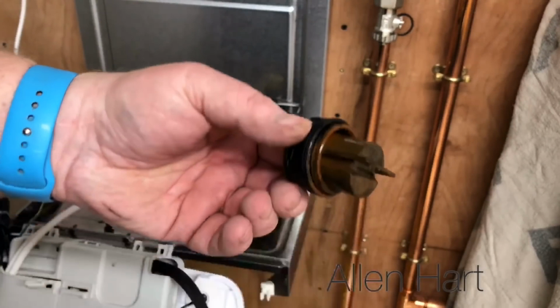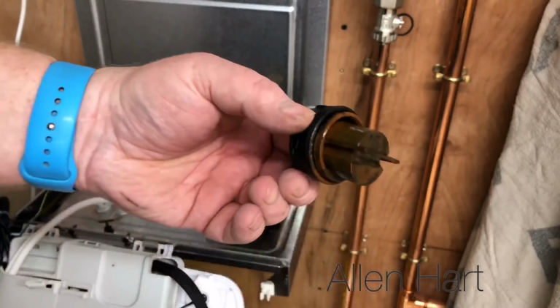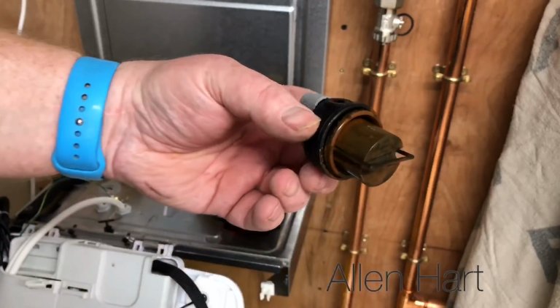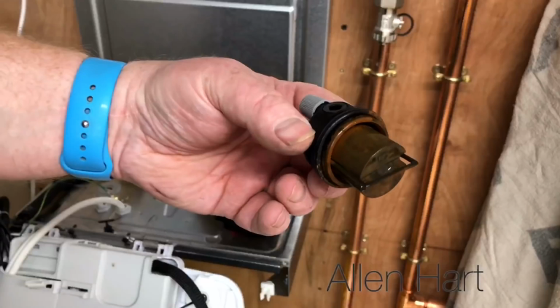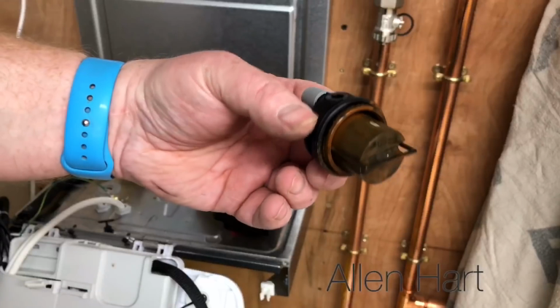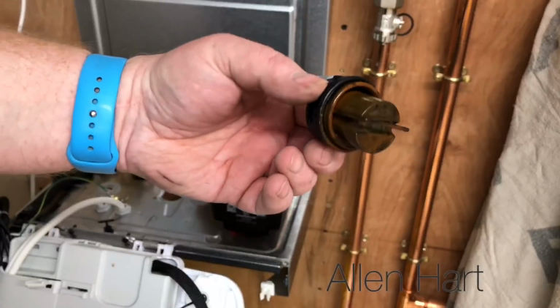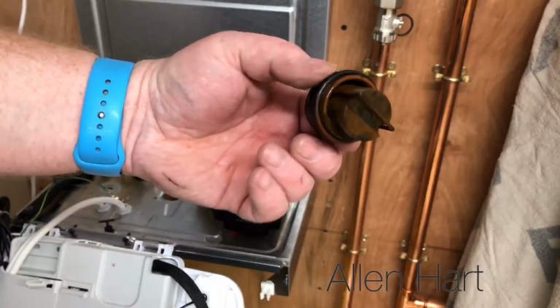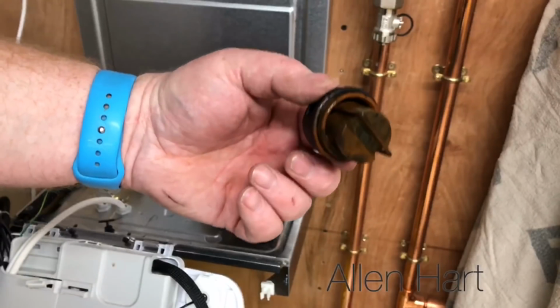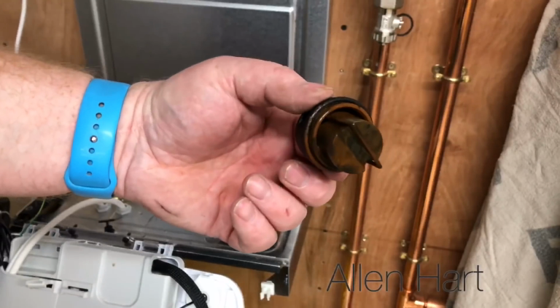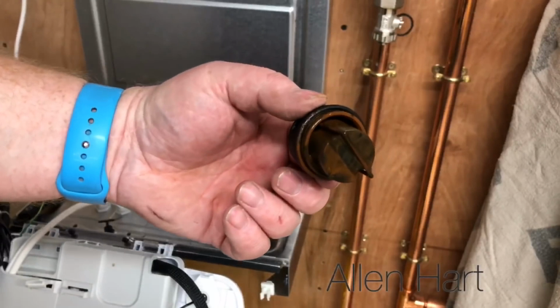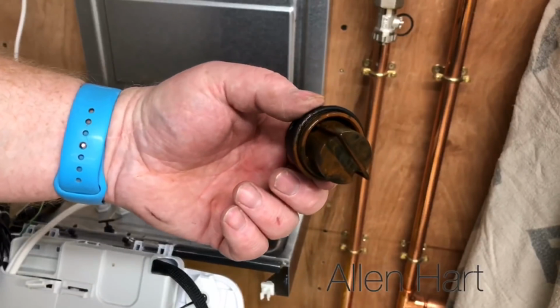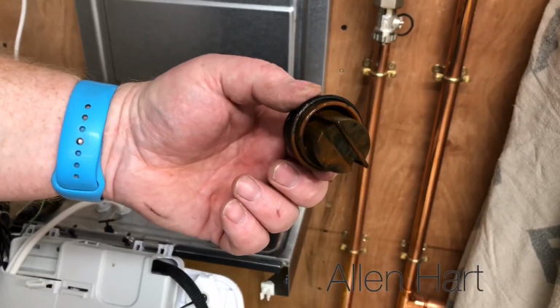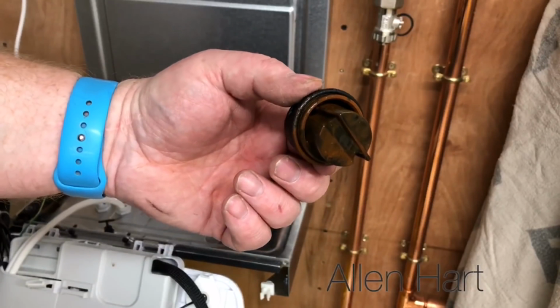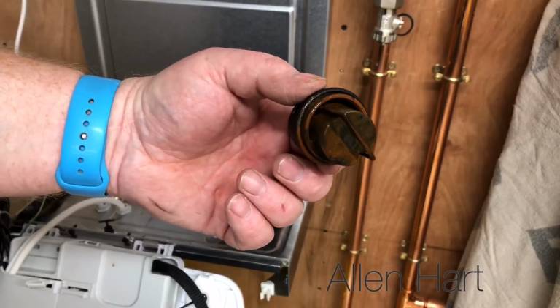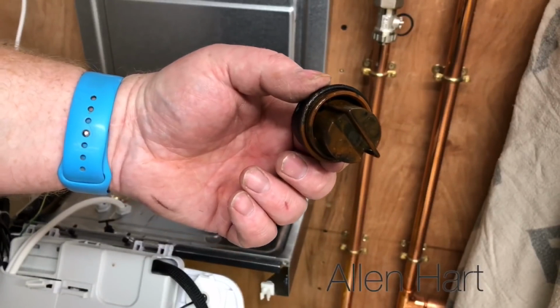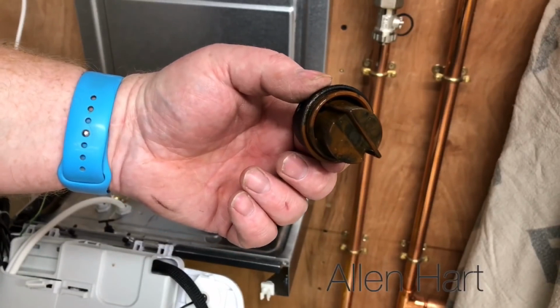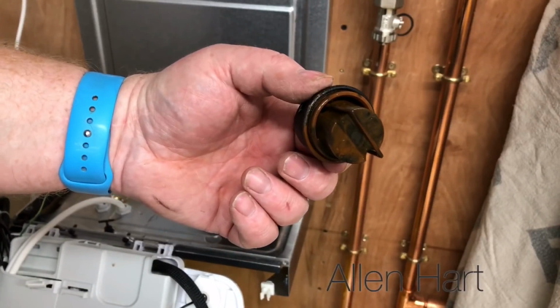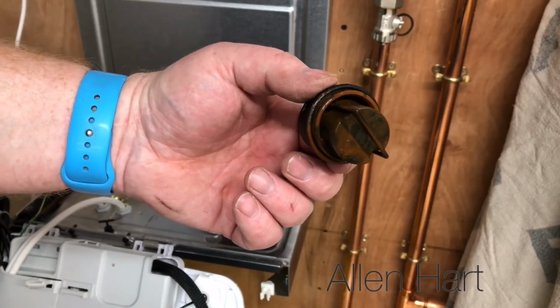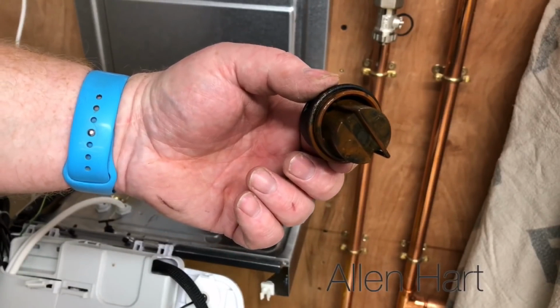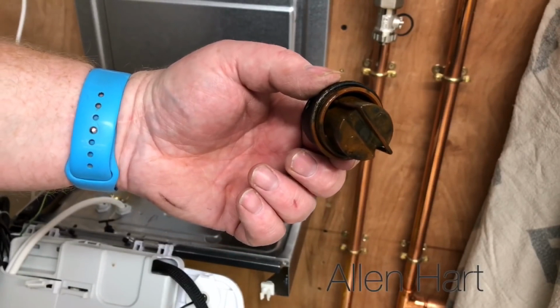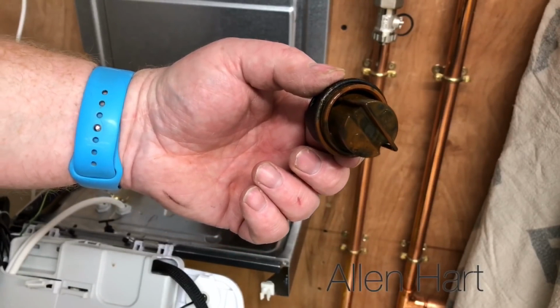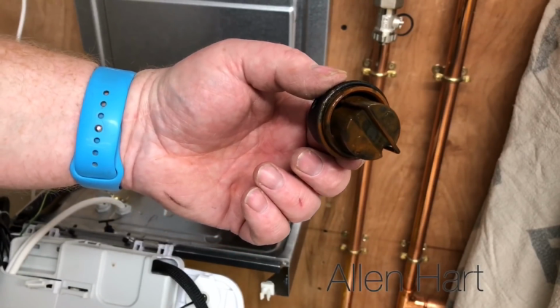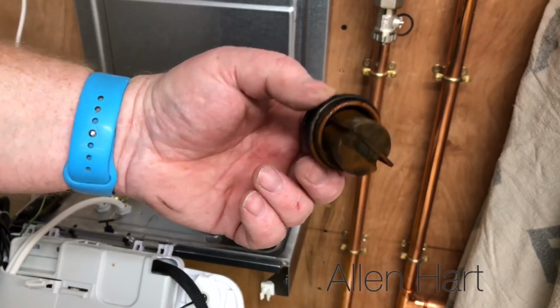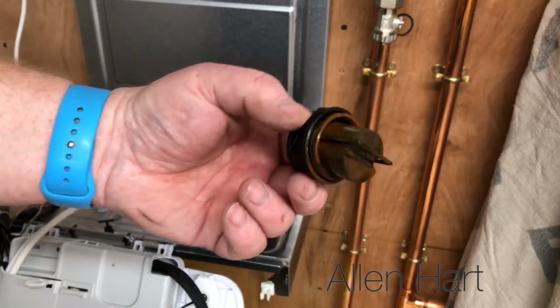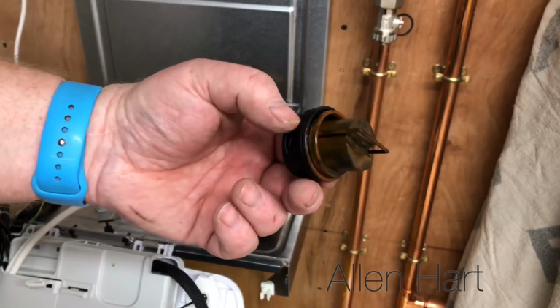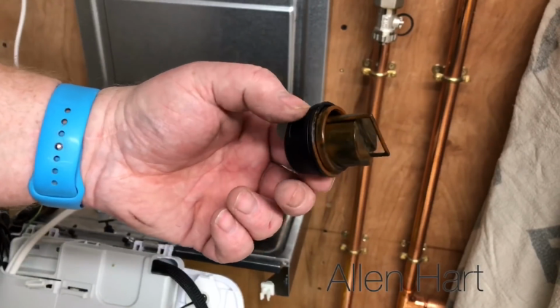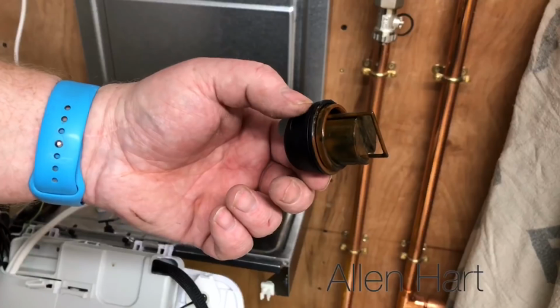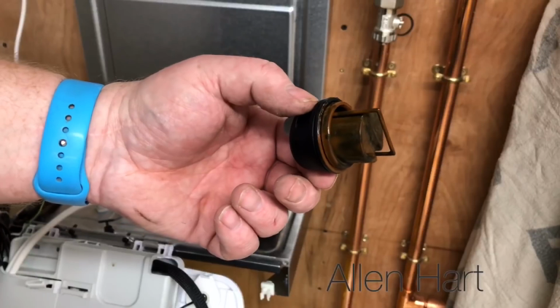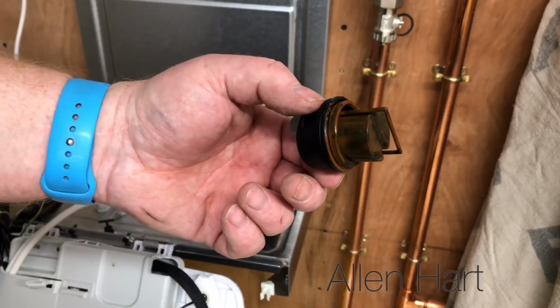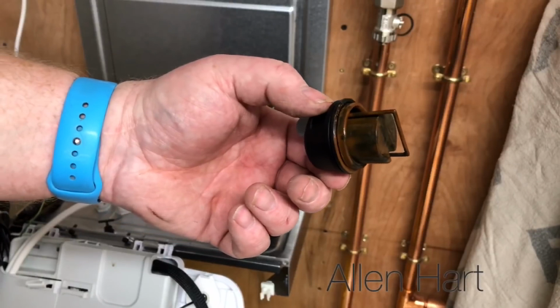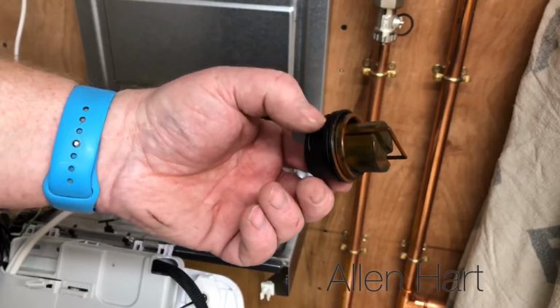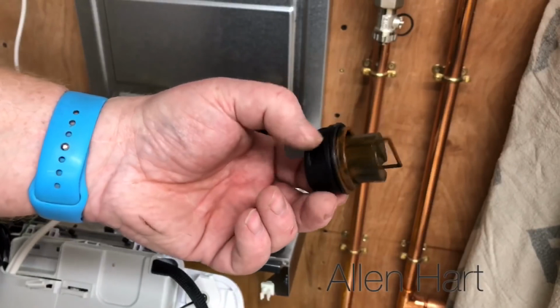Now bearing in mind this has been put on a system with only one radiator. There are no soldered fittings on this — it's all pressed fittings.